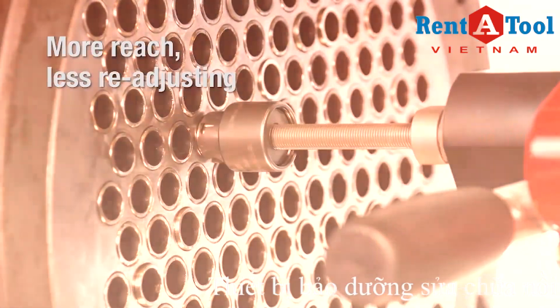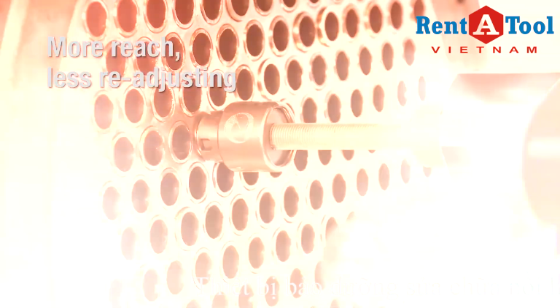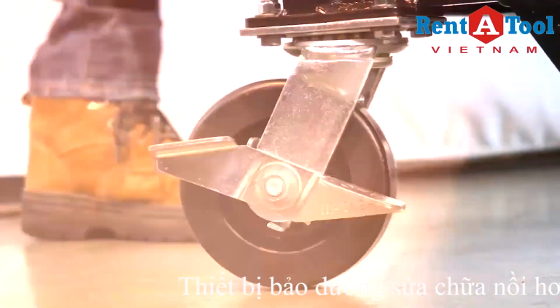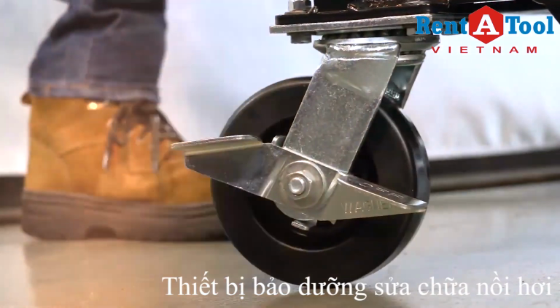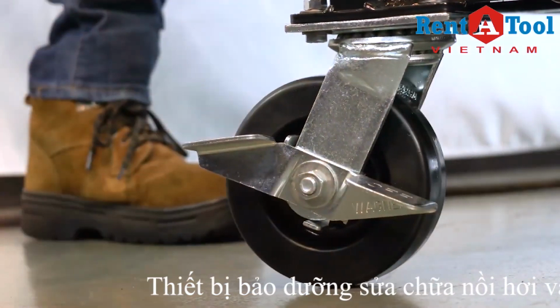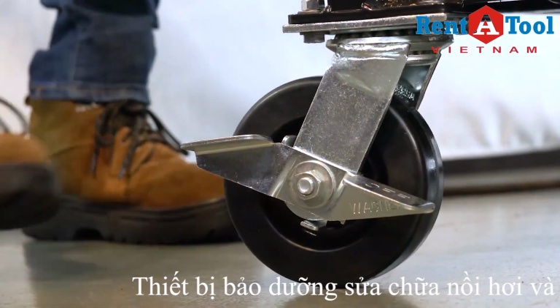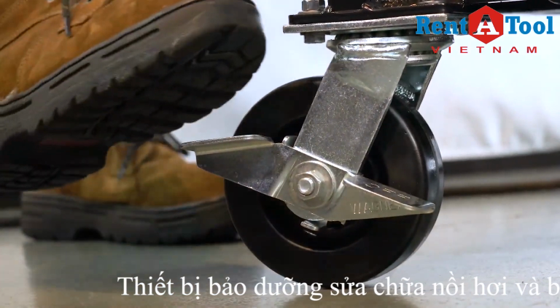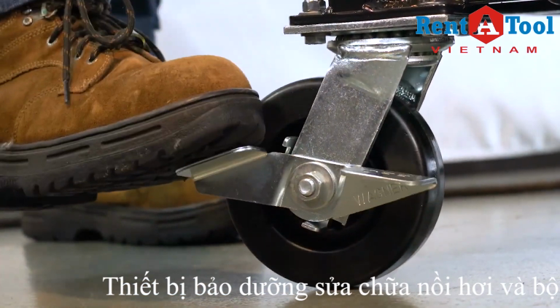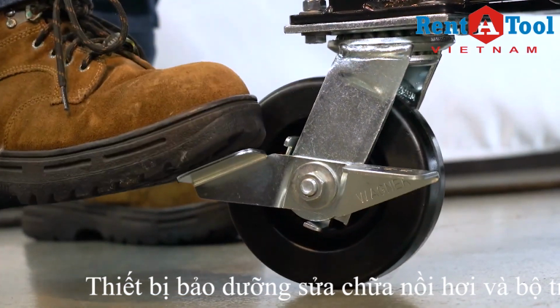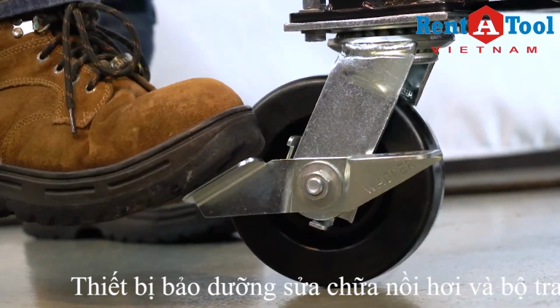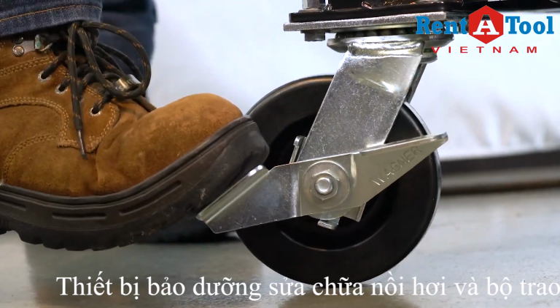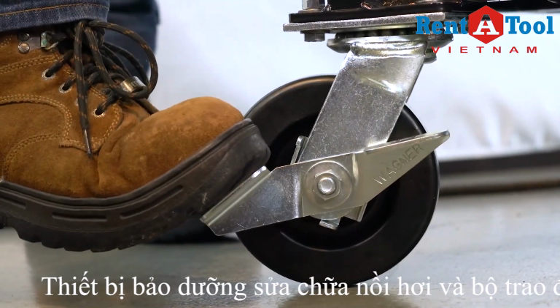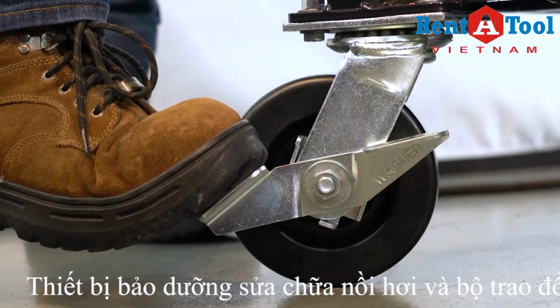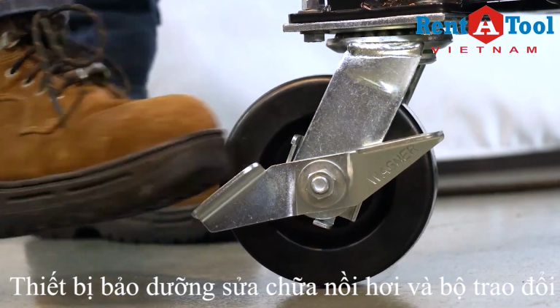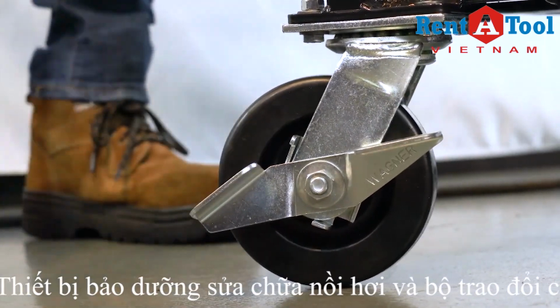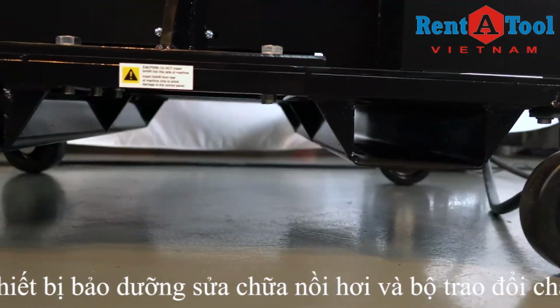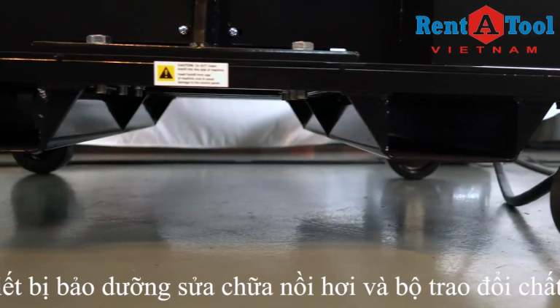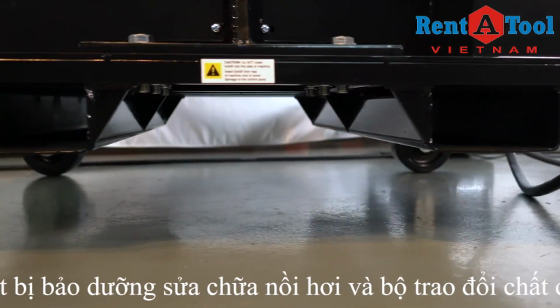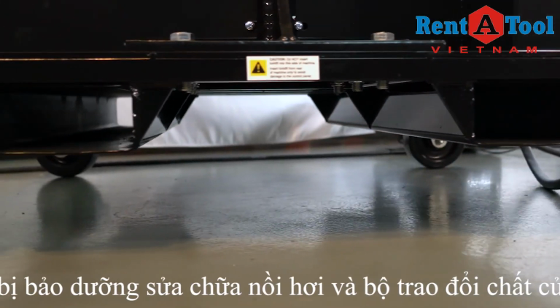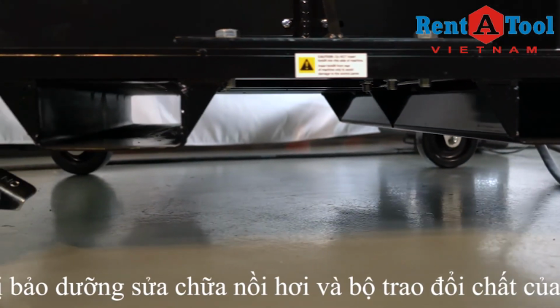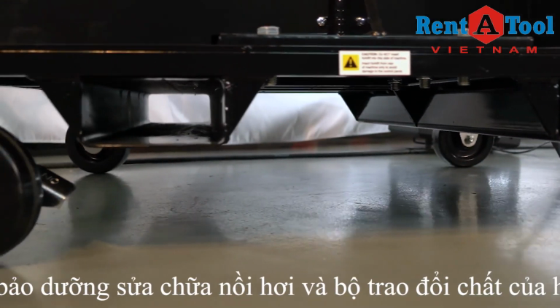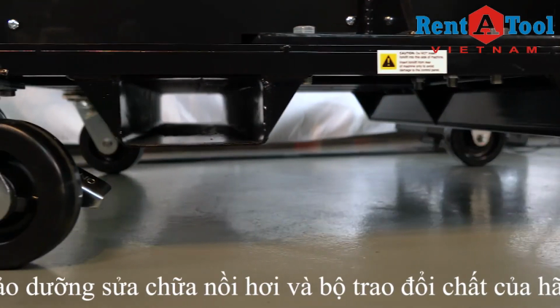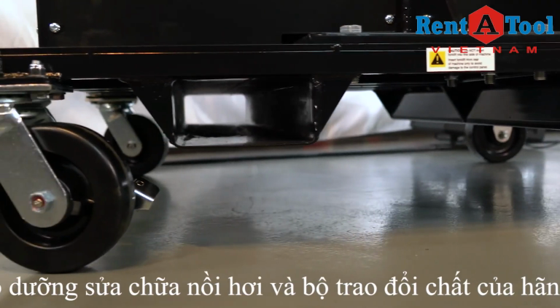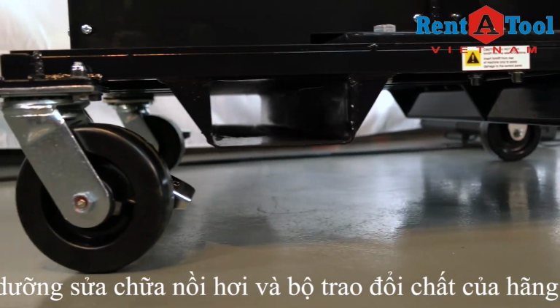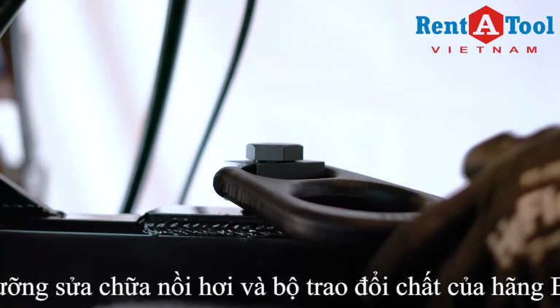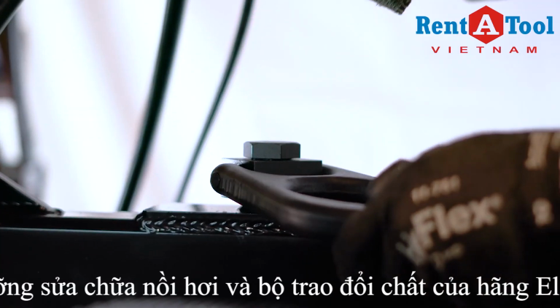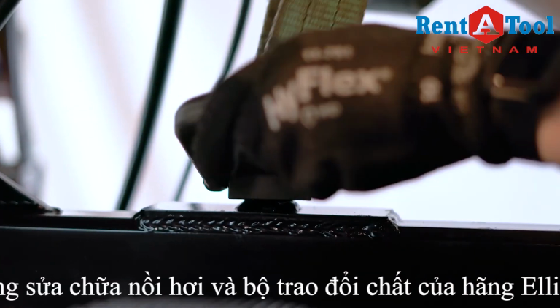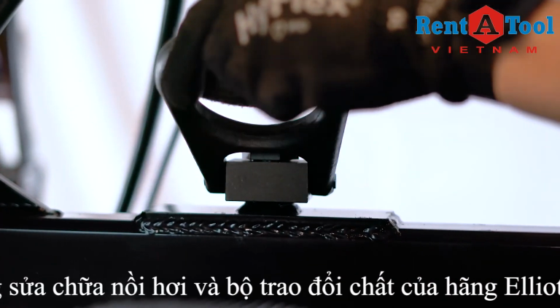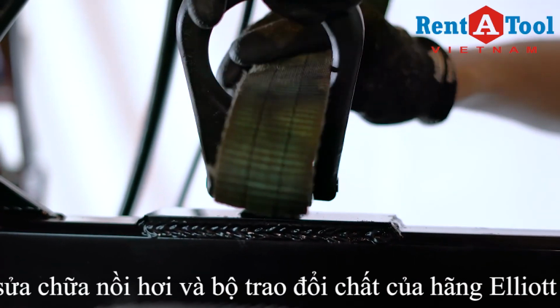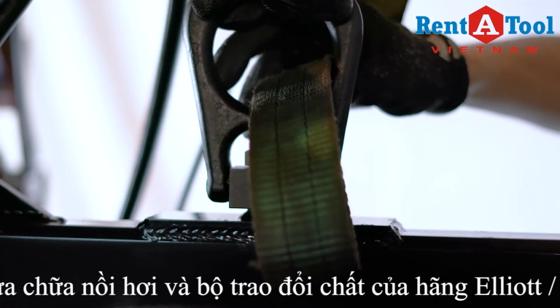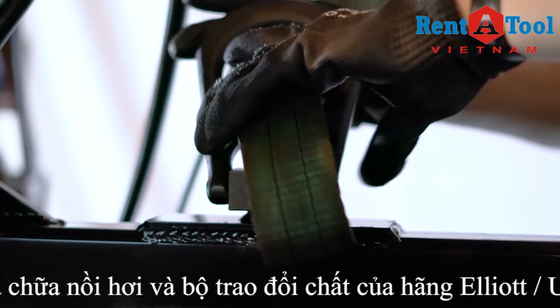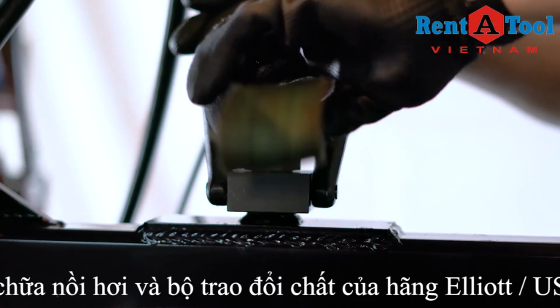For convenient transportation of the unit, the Monsterhawk is equipped with heavy-duty casters, forklift pockets, and a hoist ring.